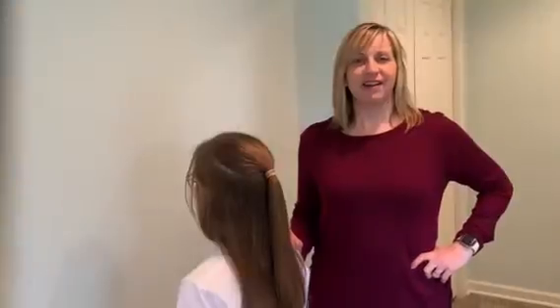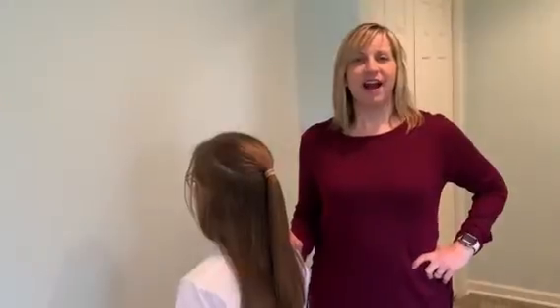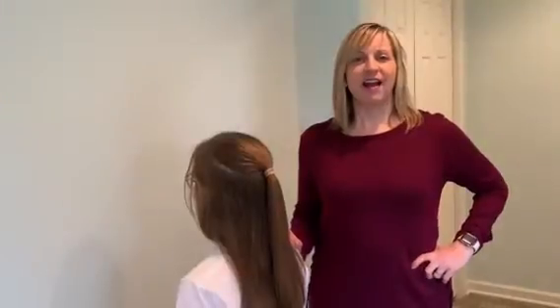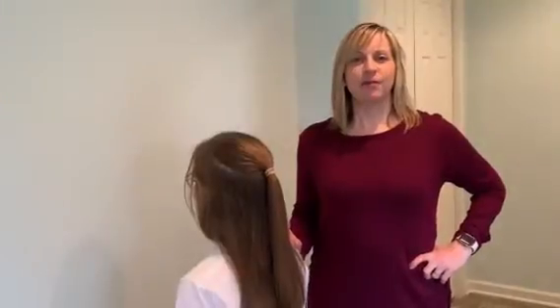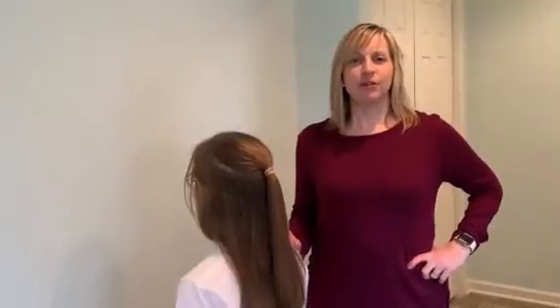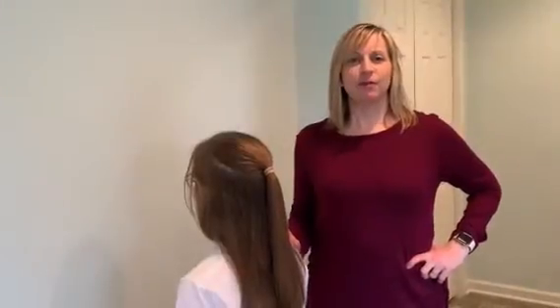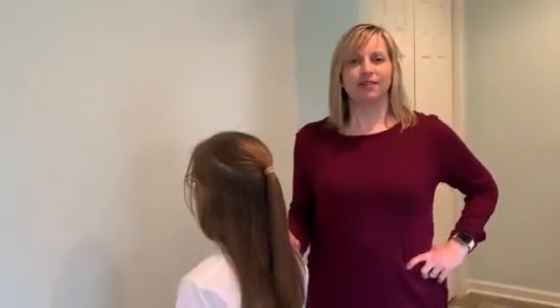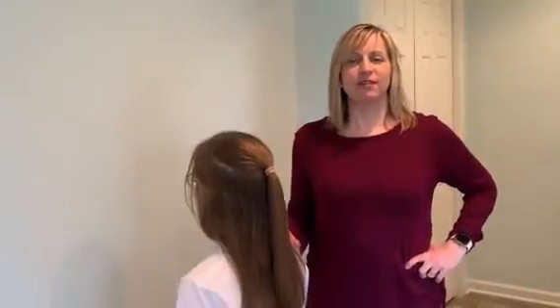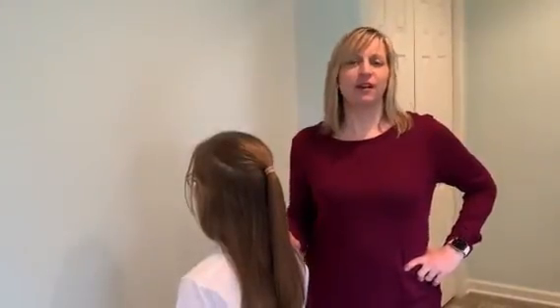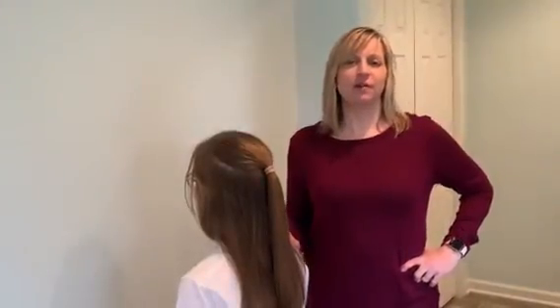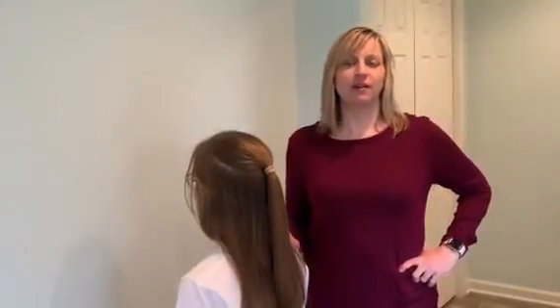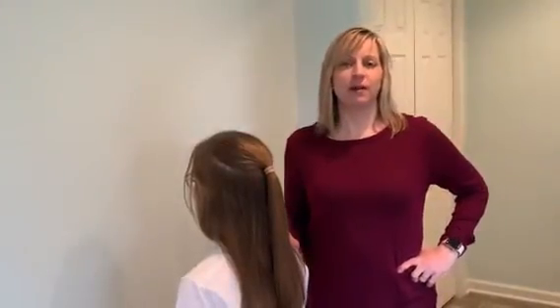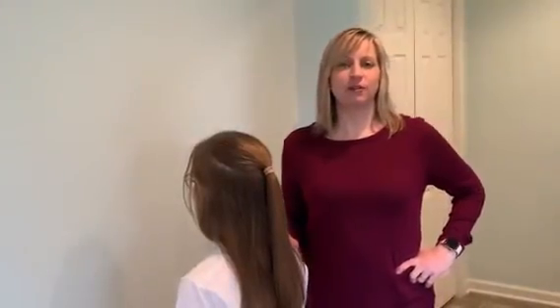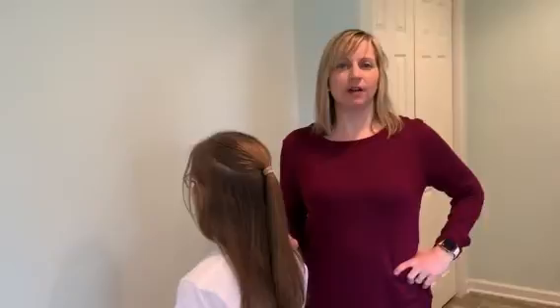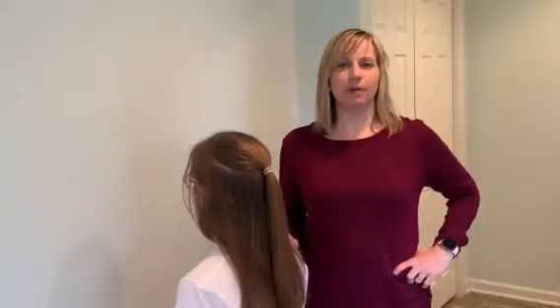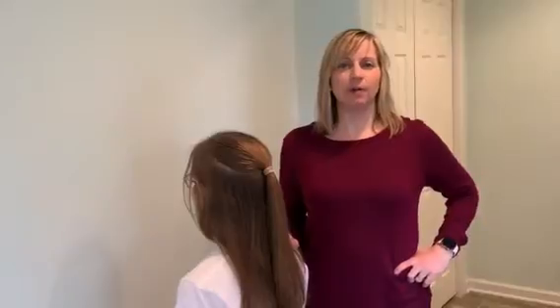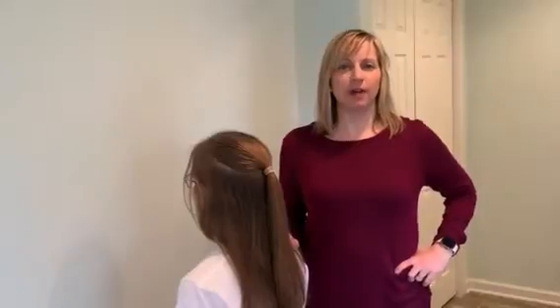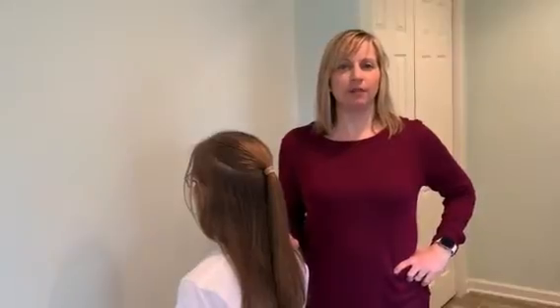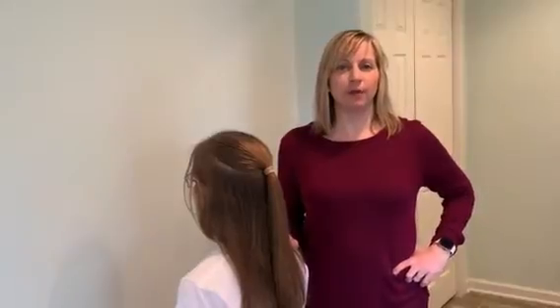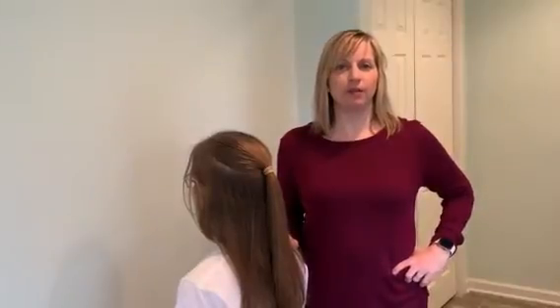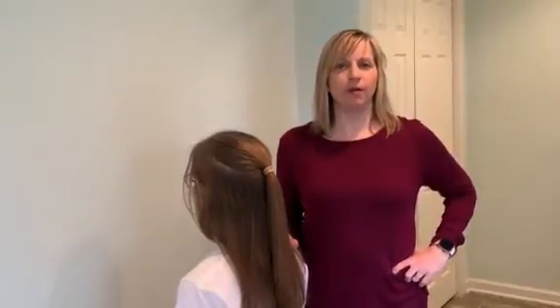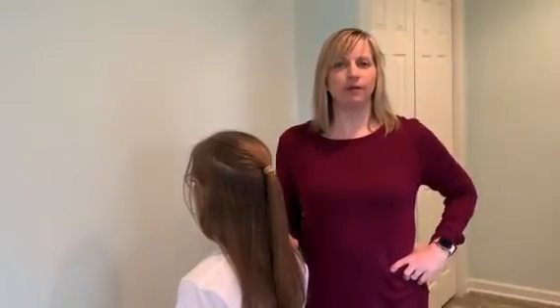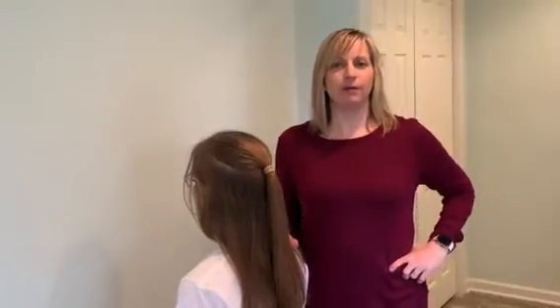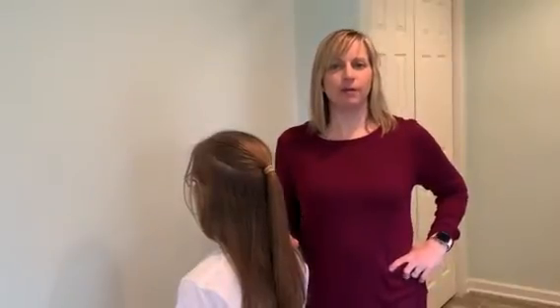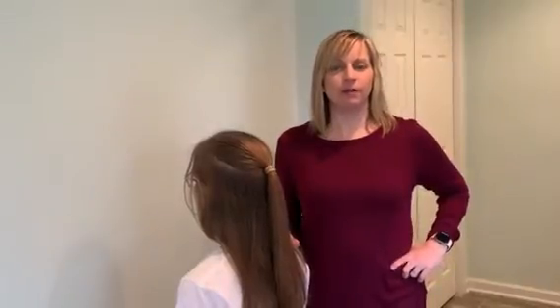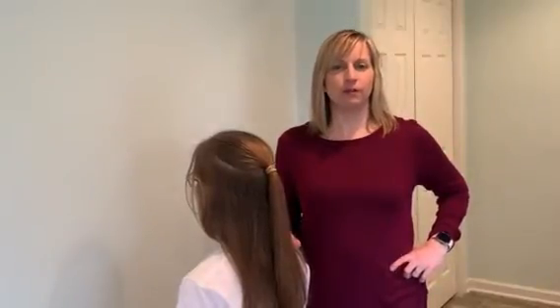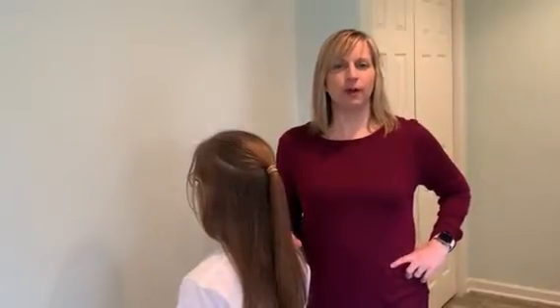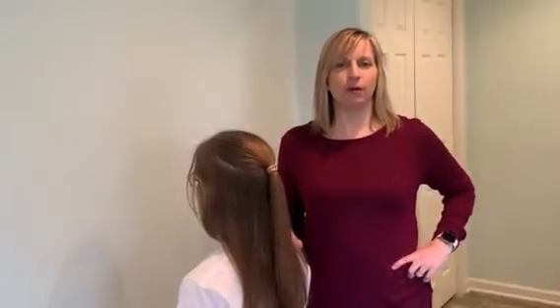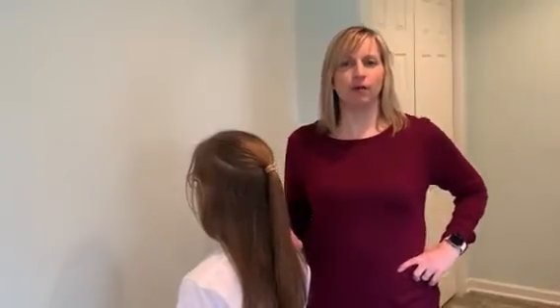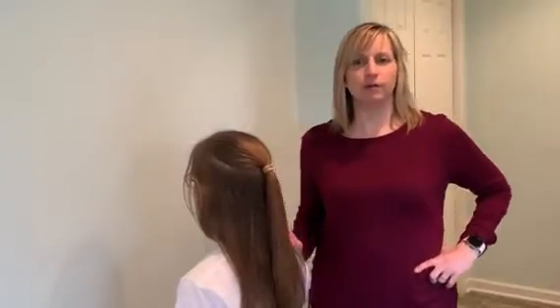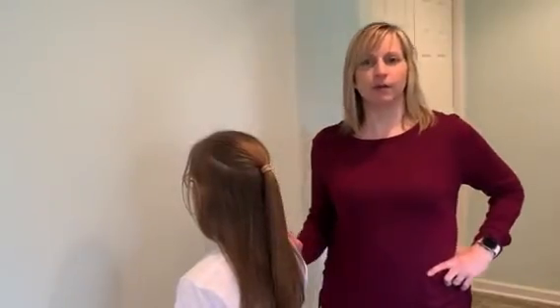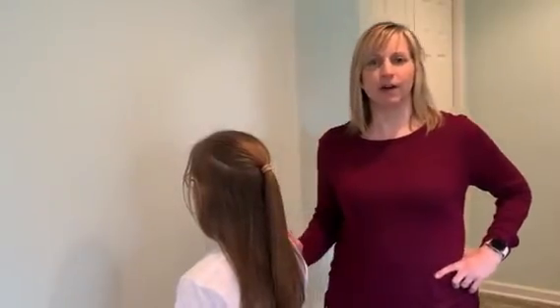Hi, I'm Jodi from Pixie Salon. I'm here to demonstrate a couple of braids for you and hopefully give you something to do while you're at home just like we are.